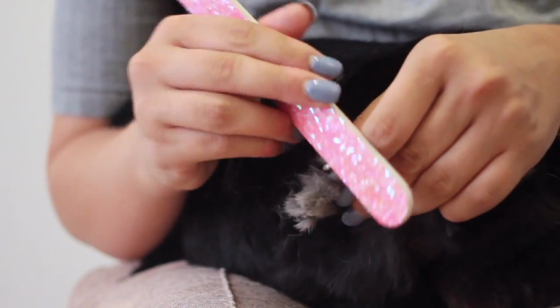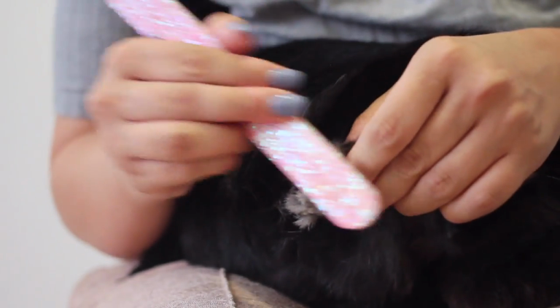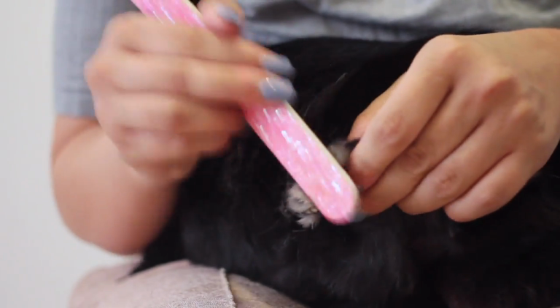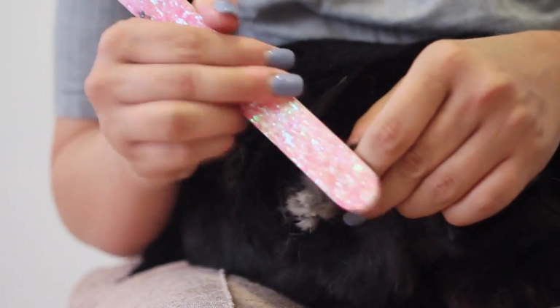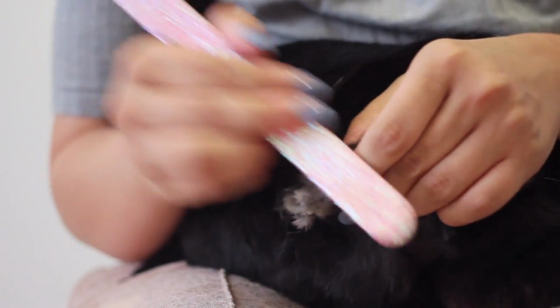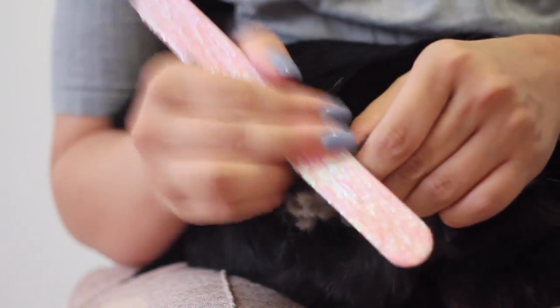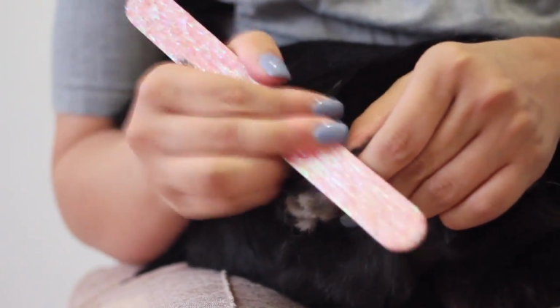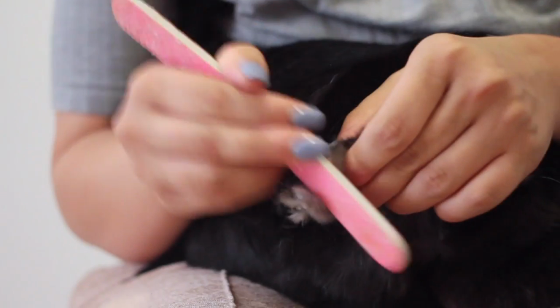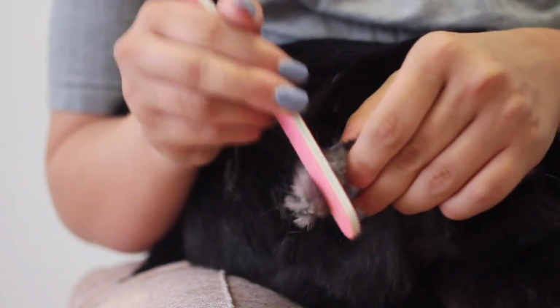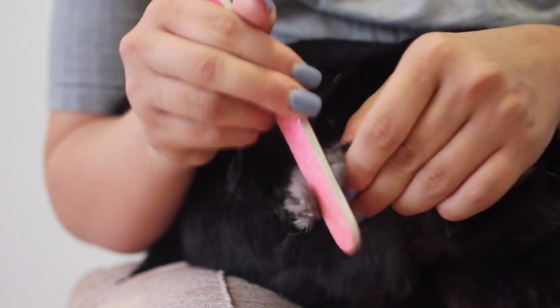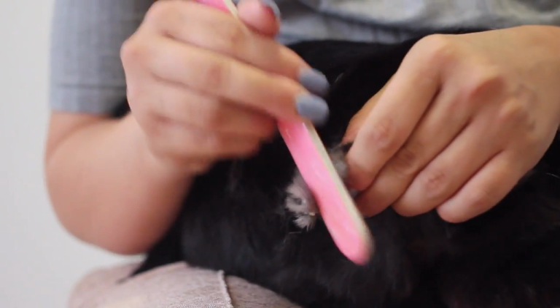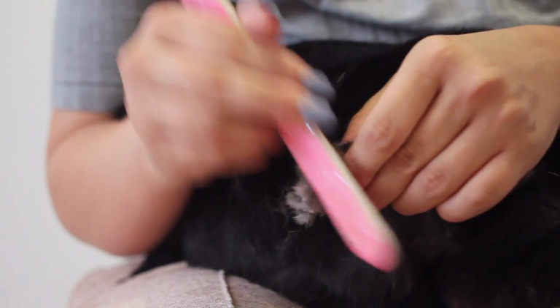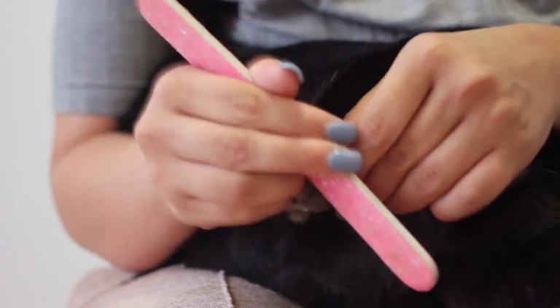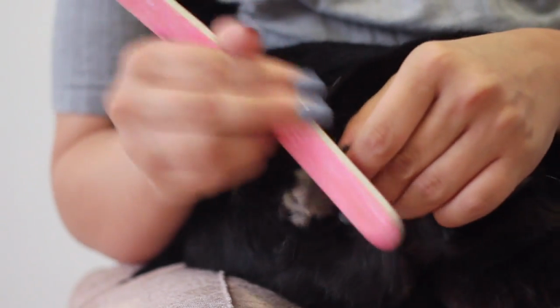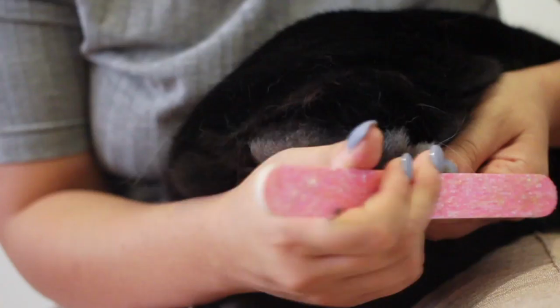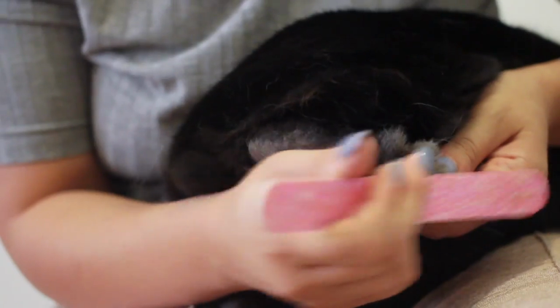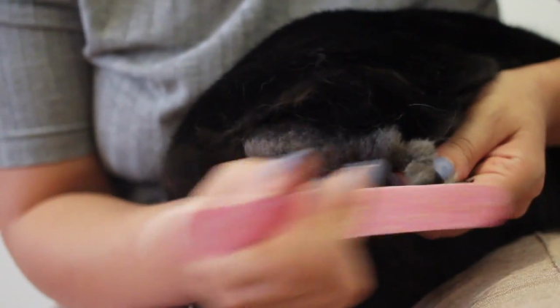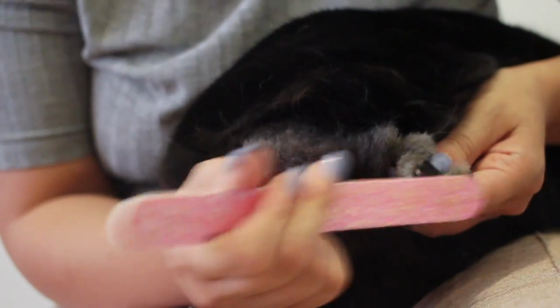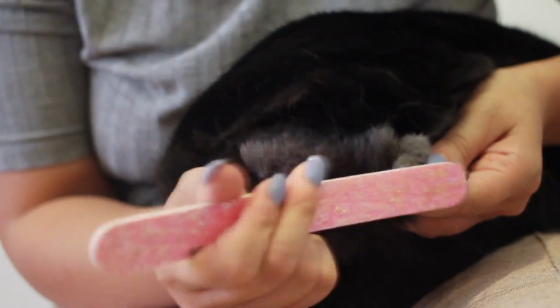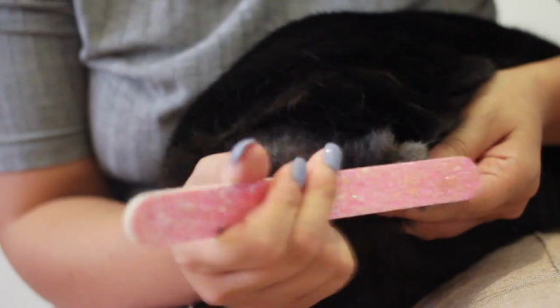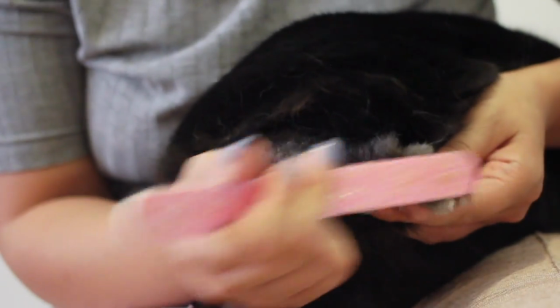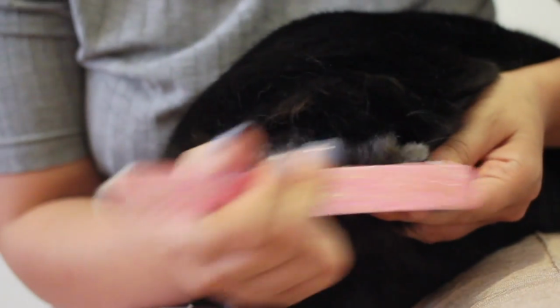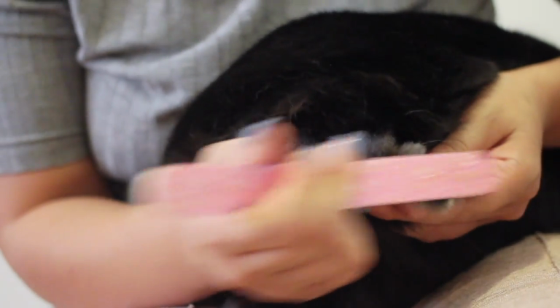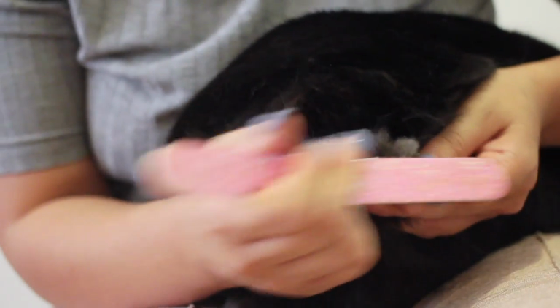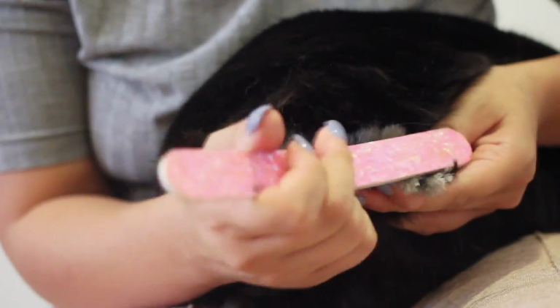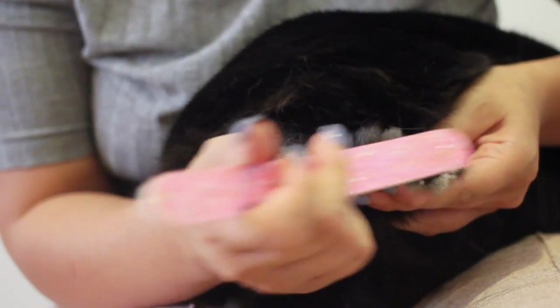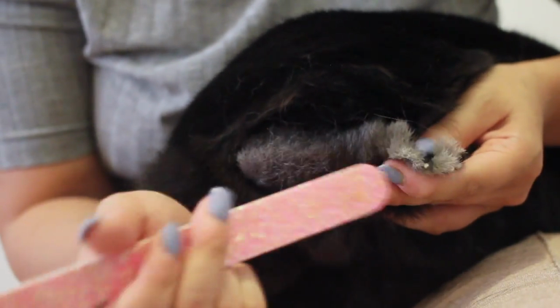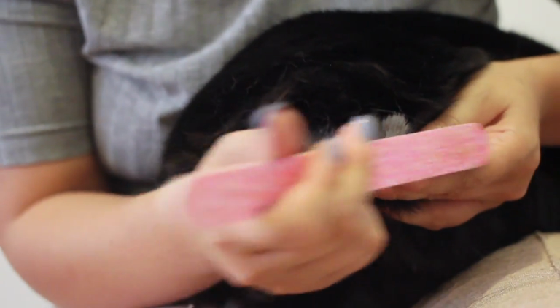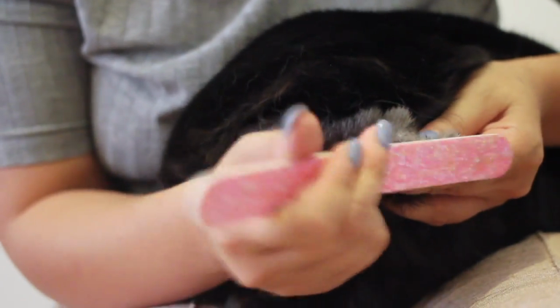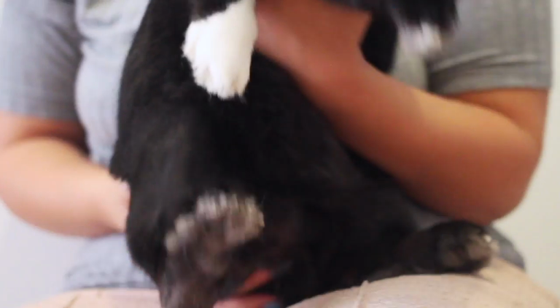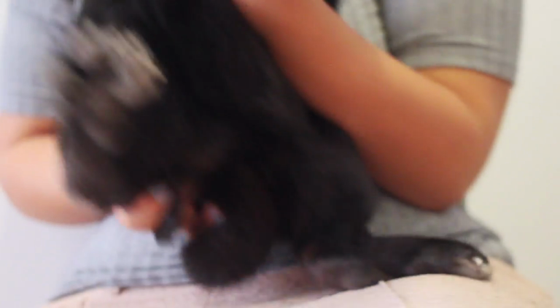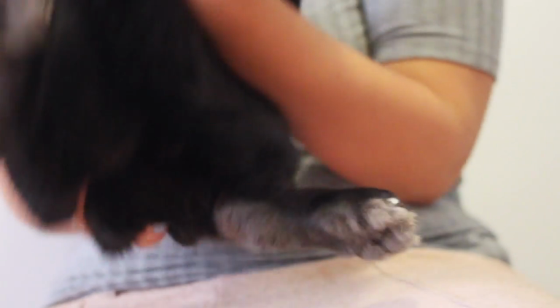Also, filing helps further shorten the nail without the danger of cutting into the quick. Lennon seems to enjoy this, actually.